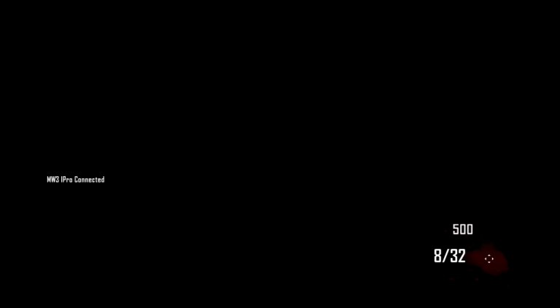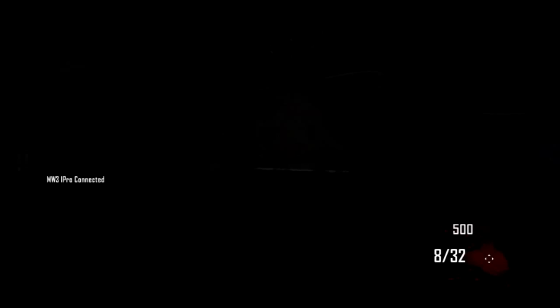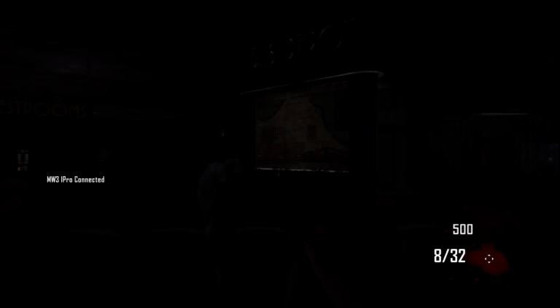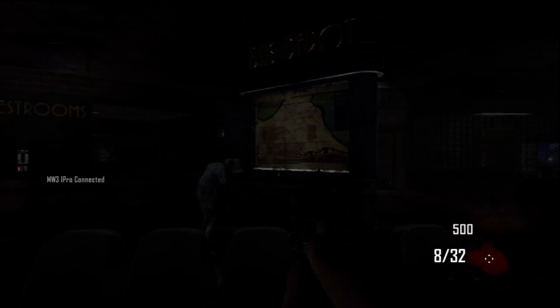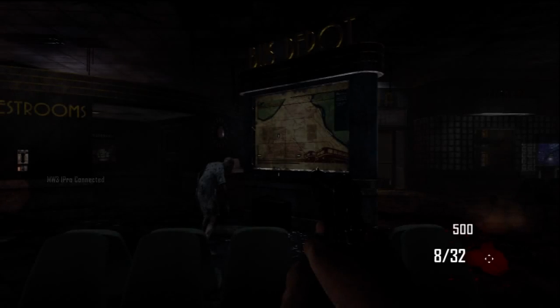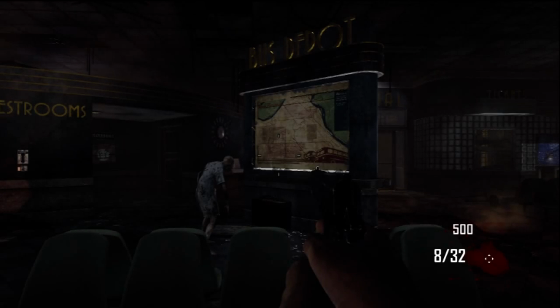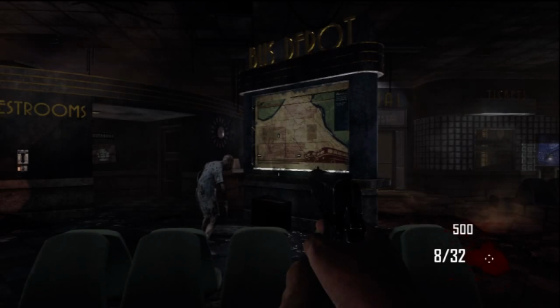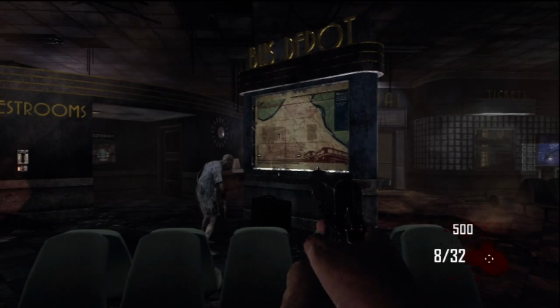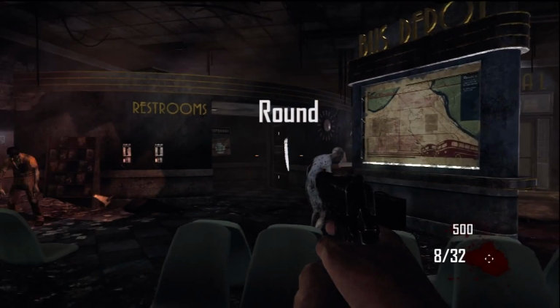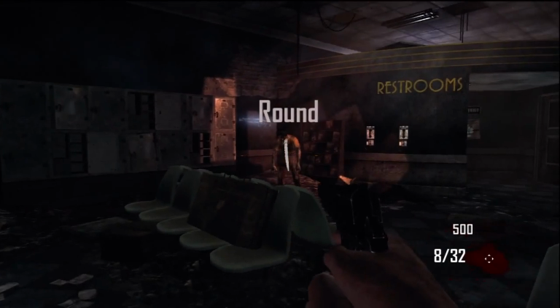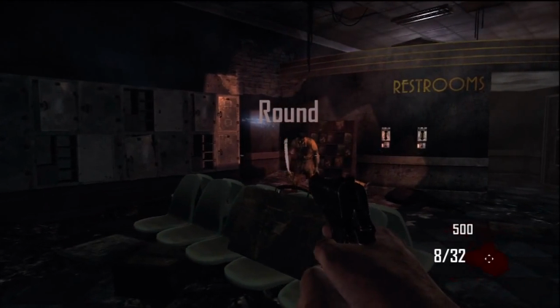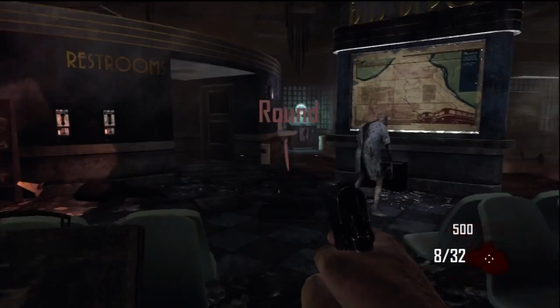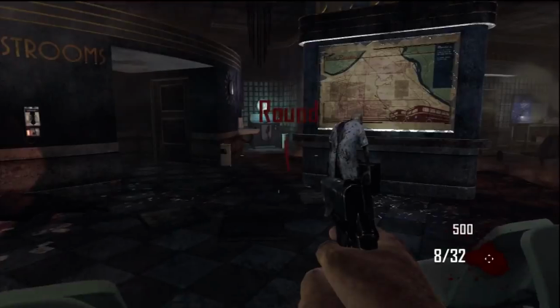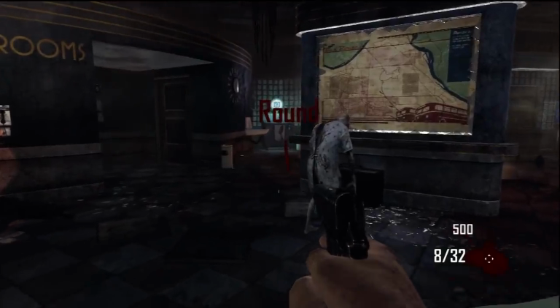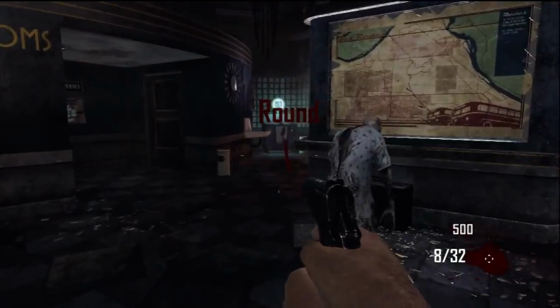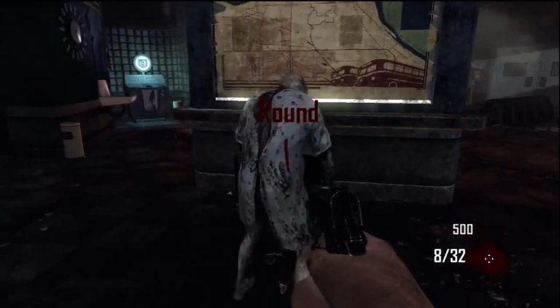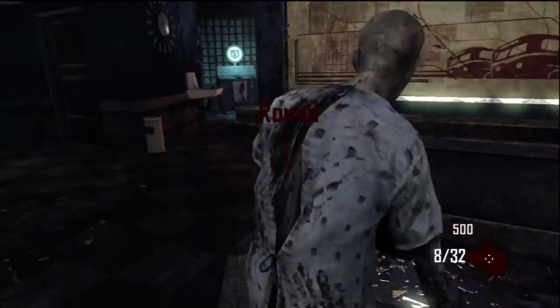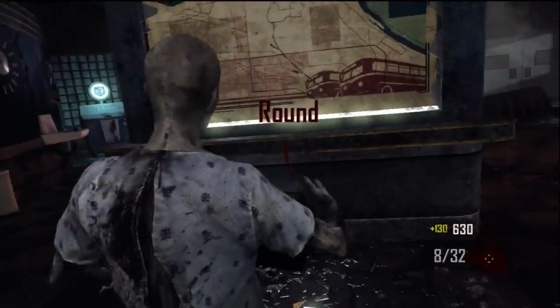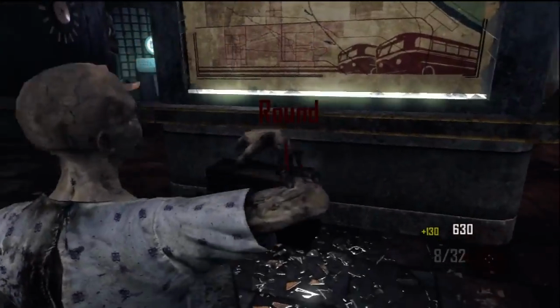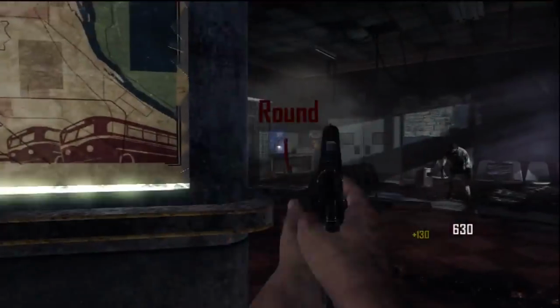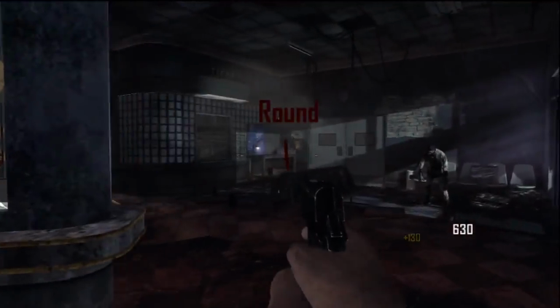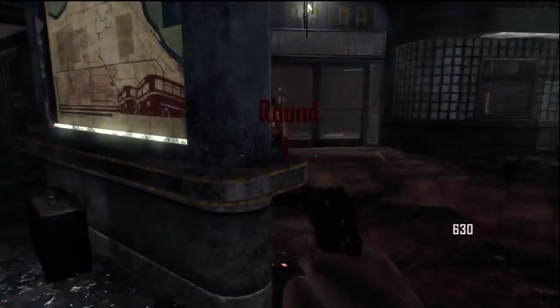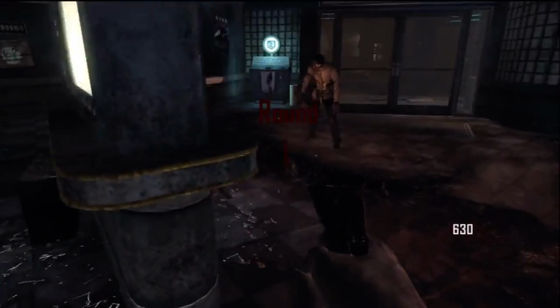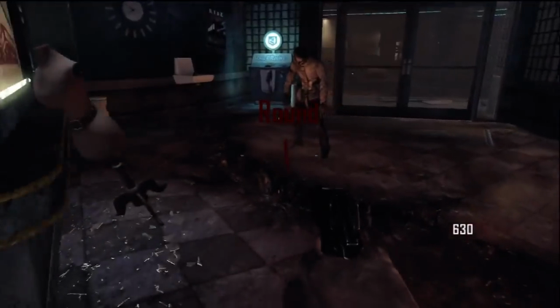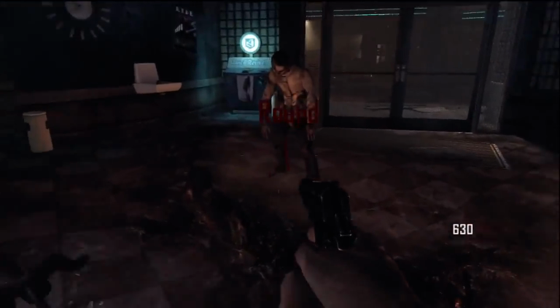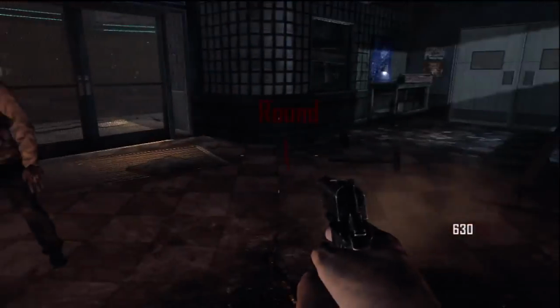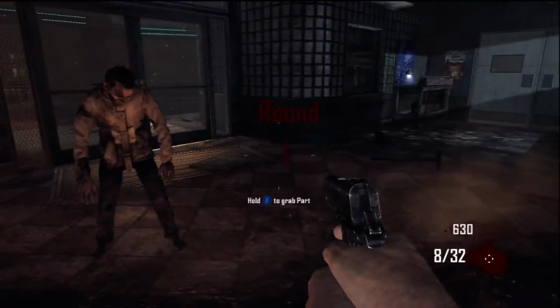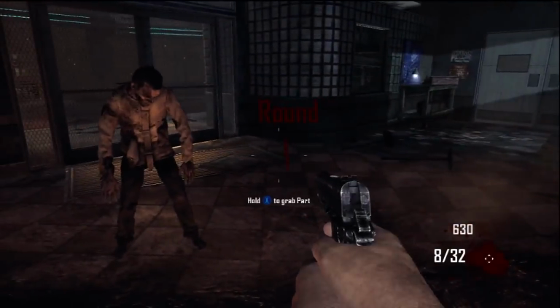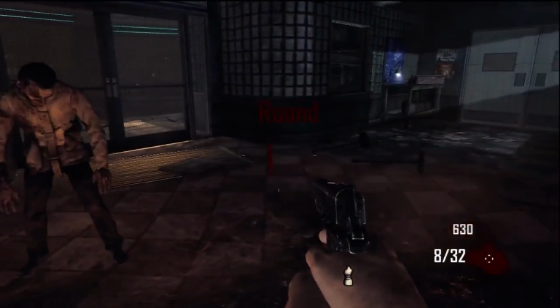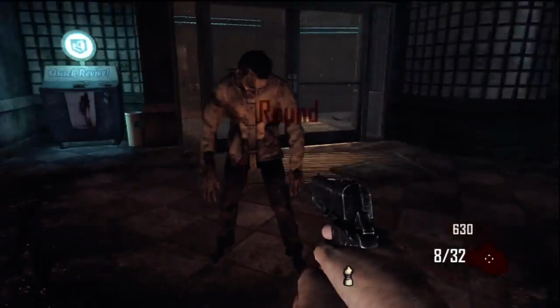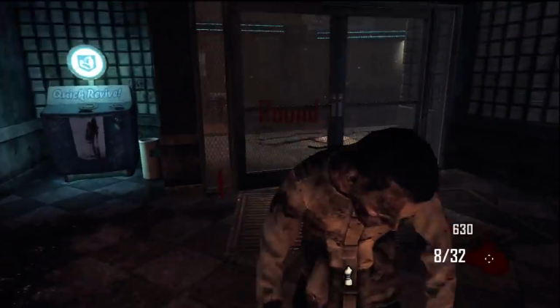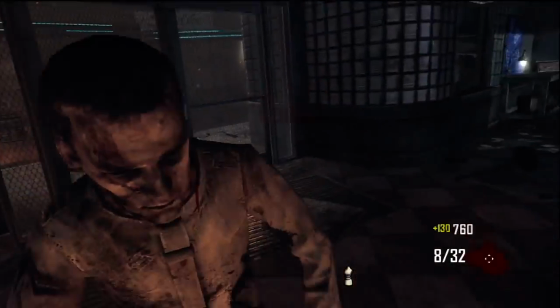Alright, first off, once you spawn, go around and kill your zombies, do whatever you want, but over here on the opposite side of this wall is the little mannequin body.